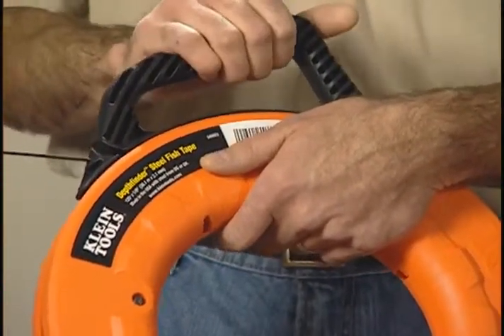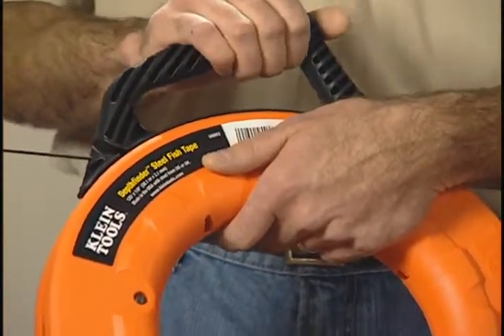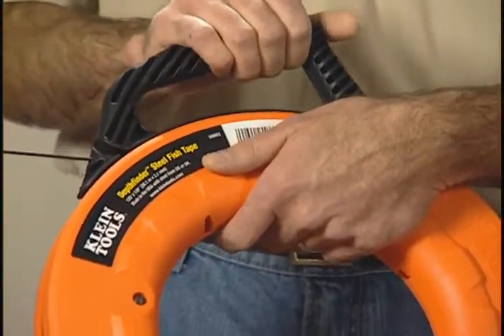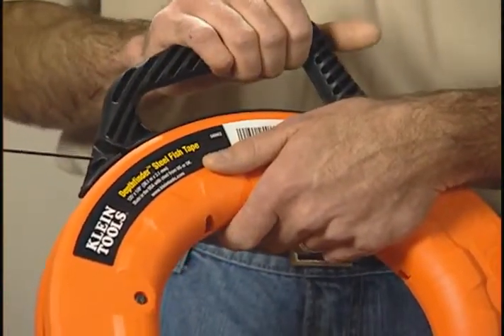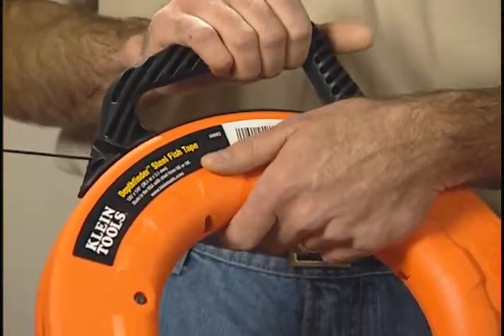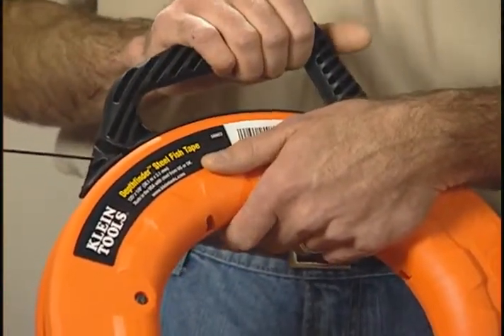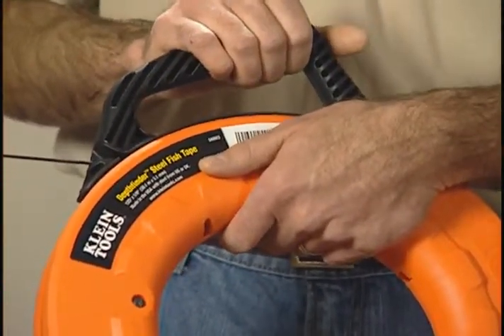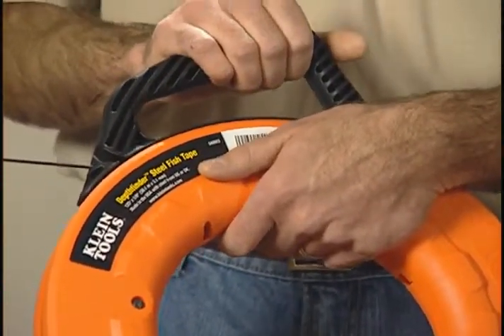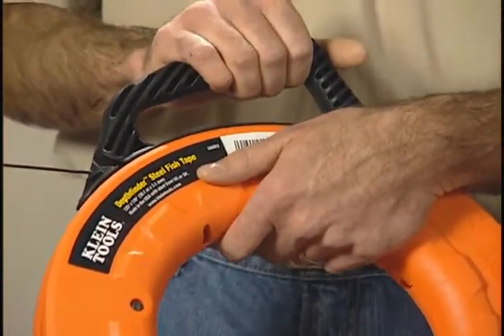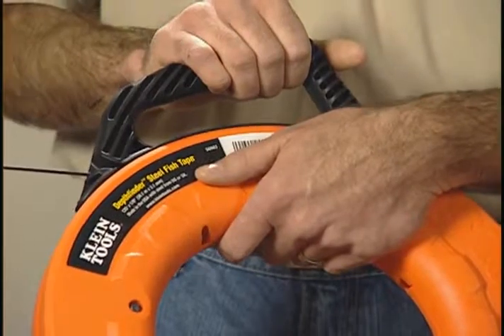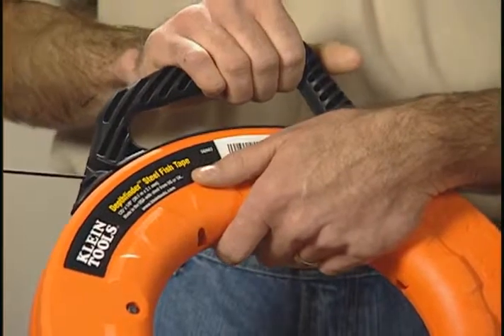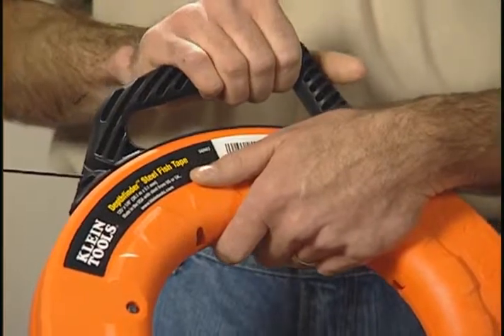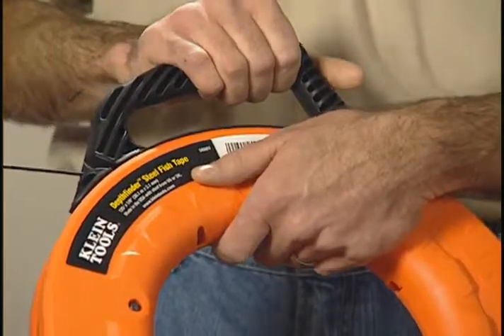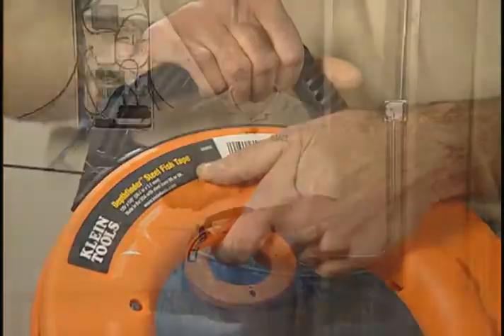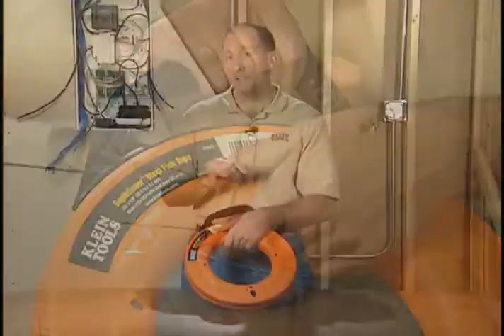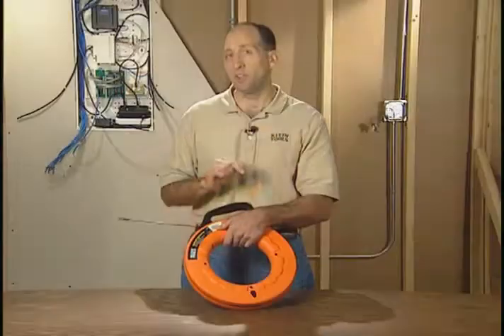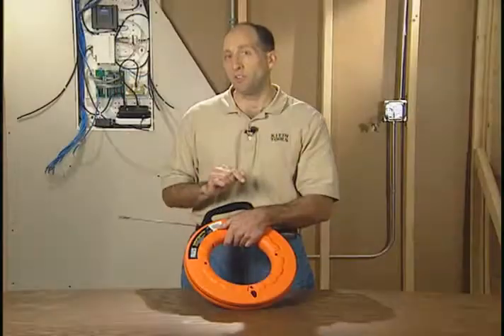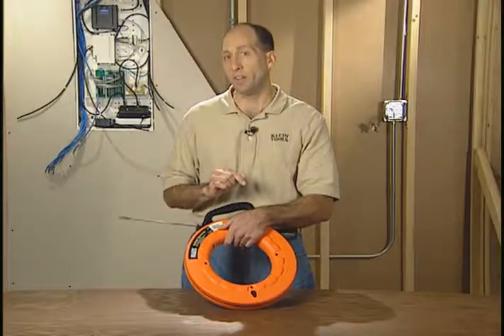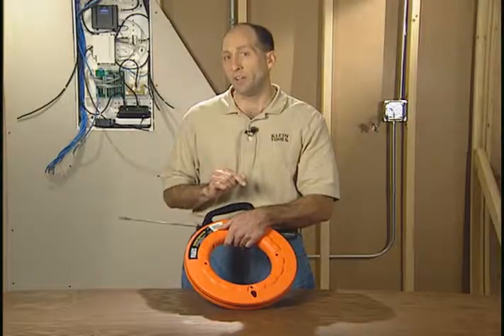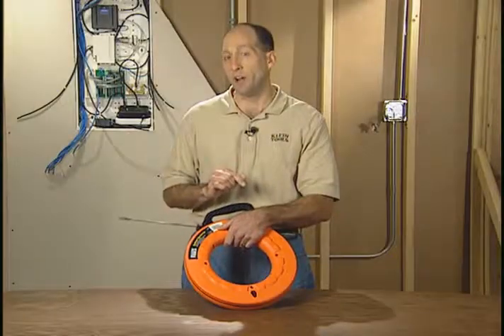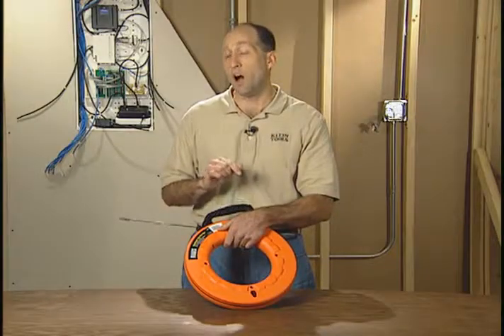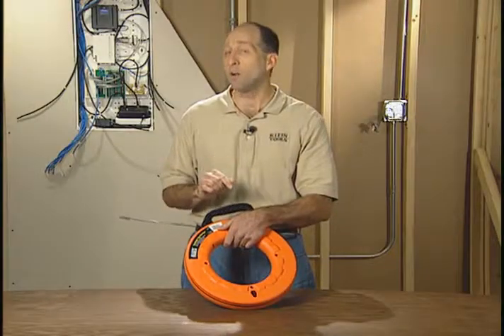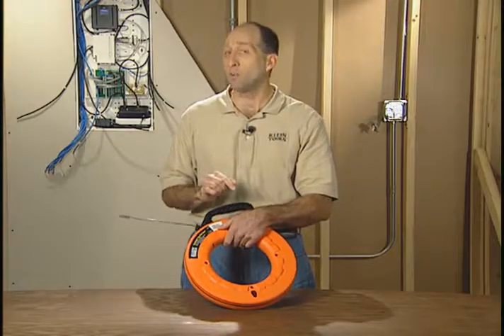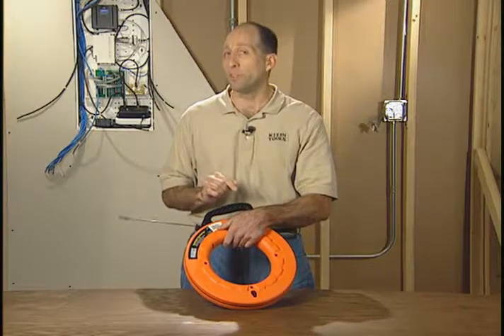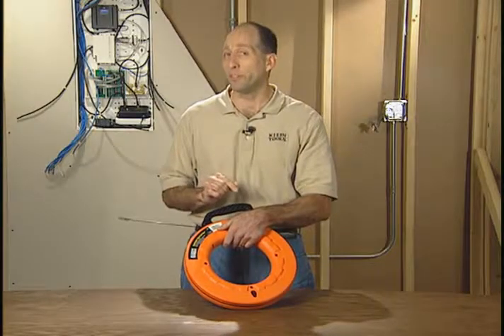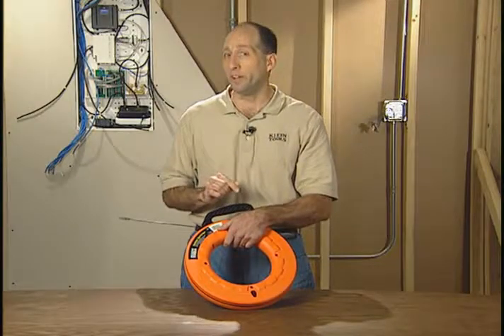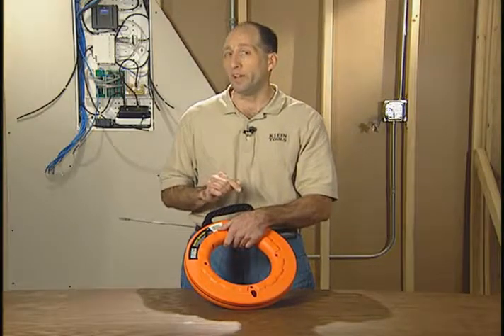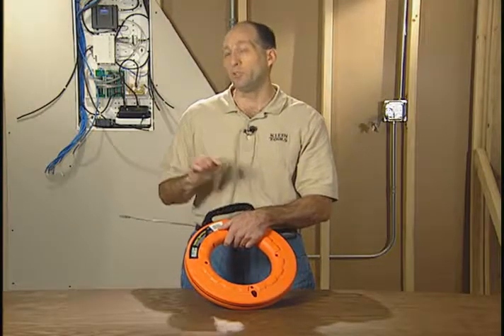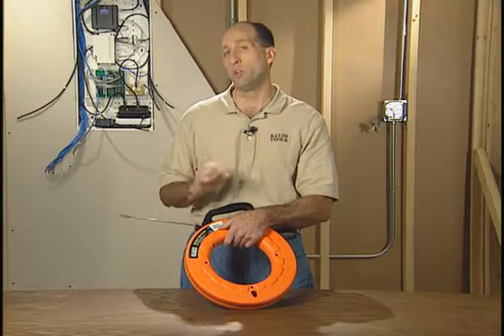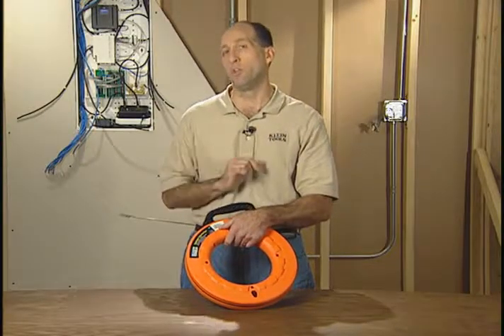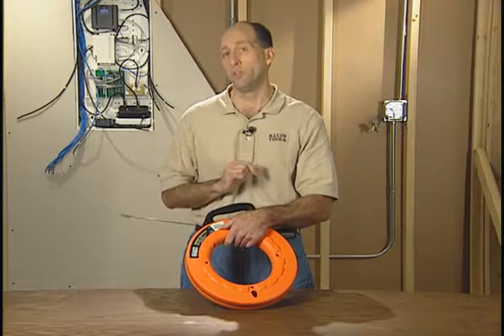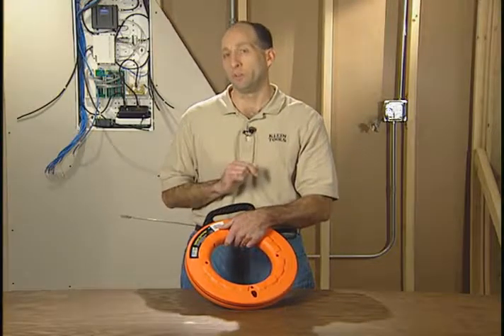Now this tape is available in lengths of 50 feet, 65 feet, 125 feet, and 240 feet.